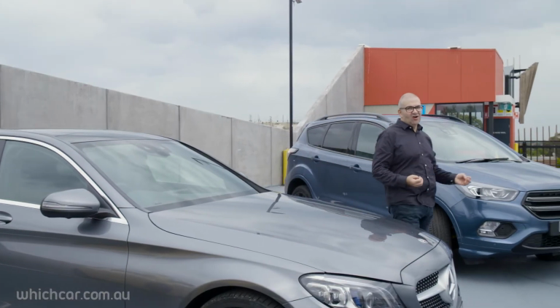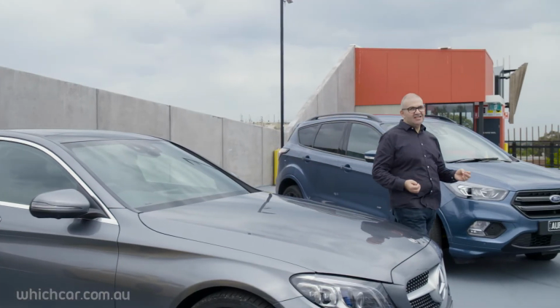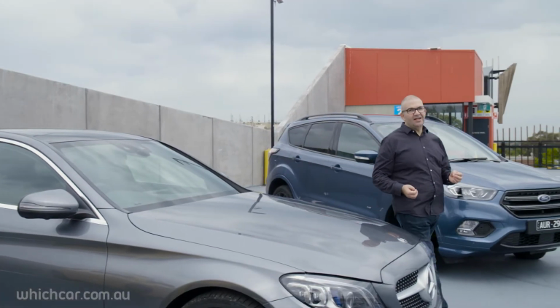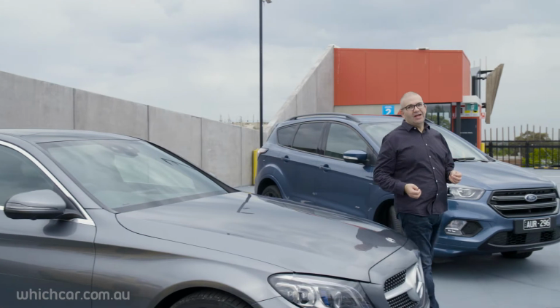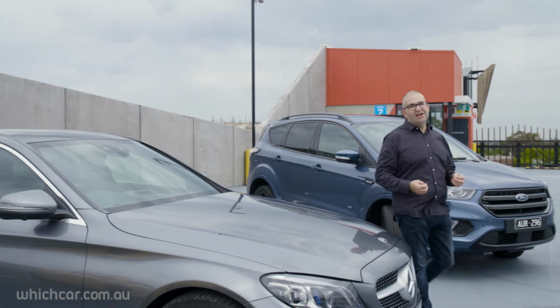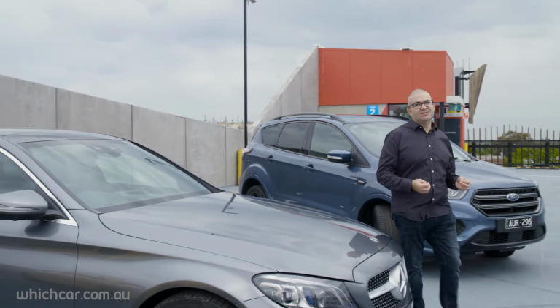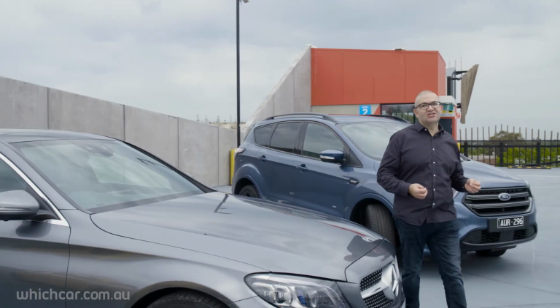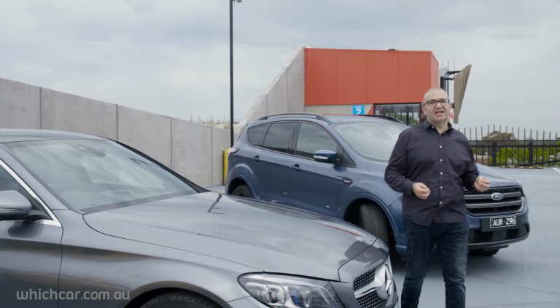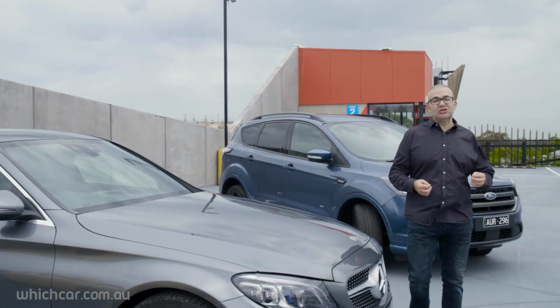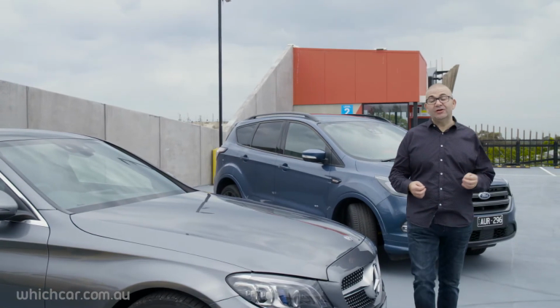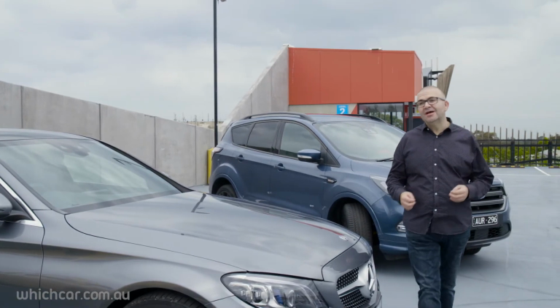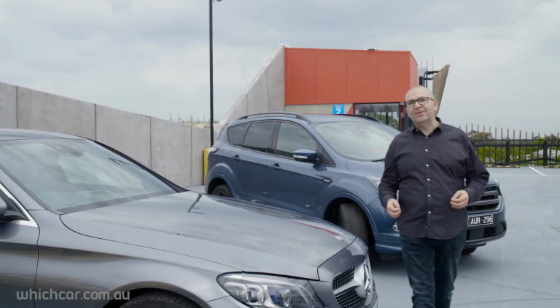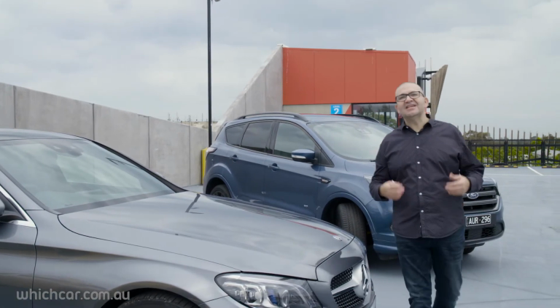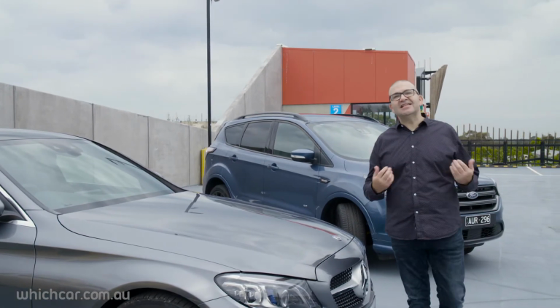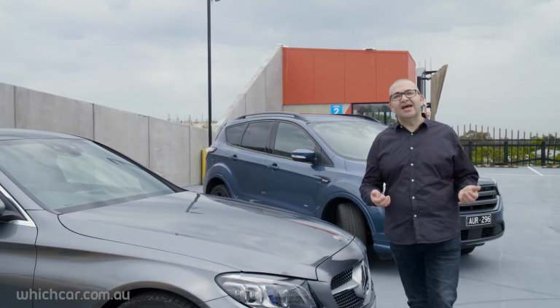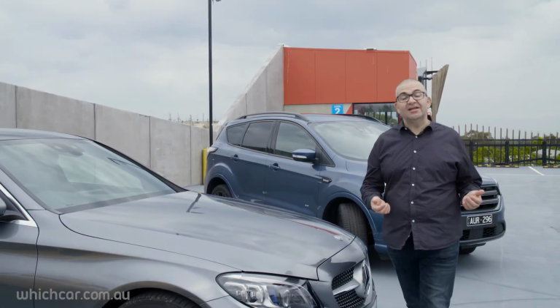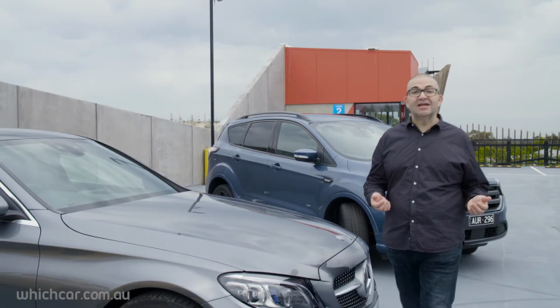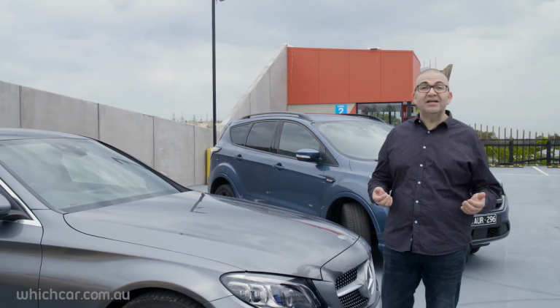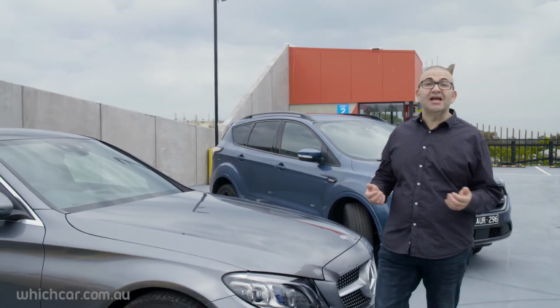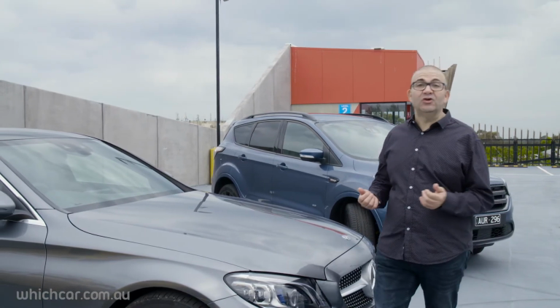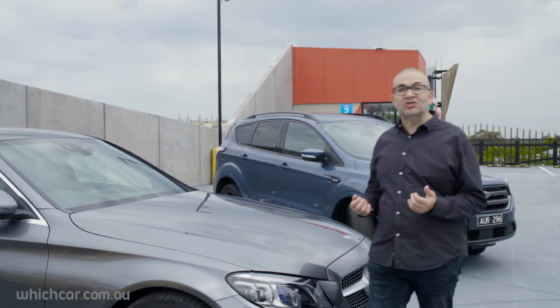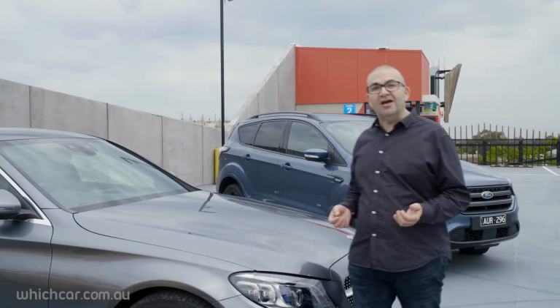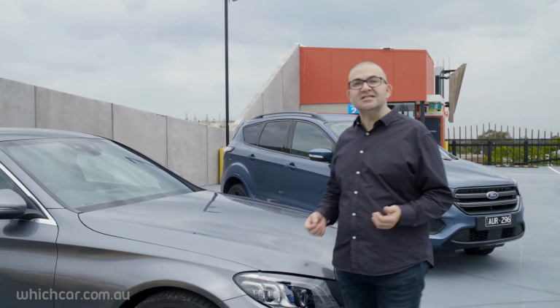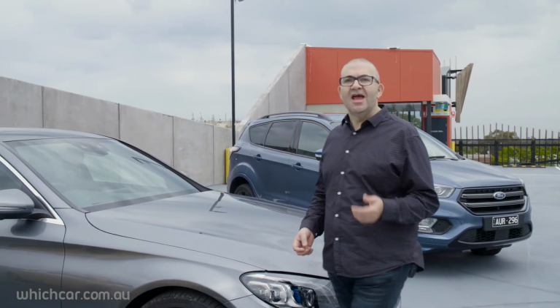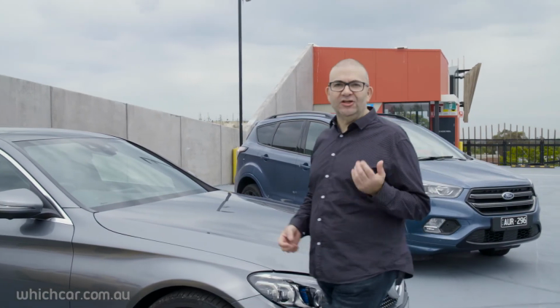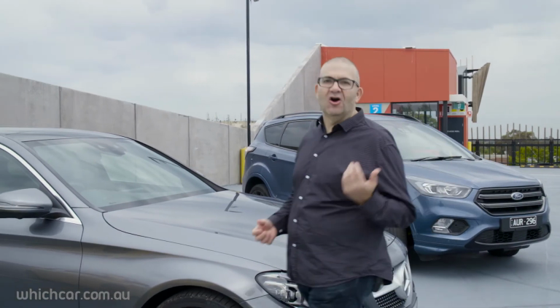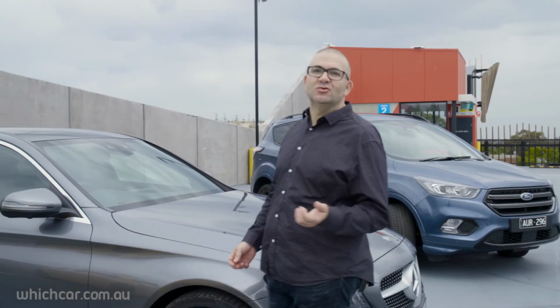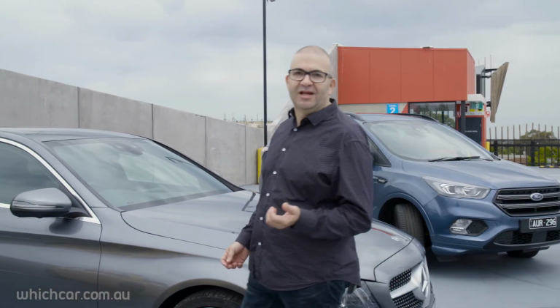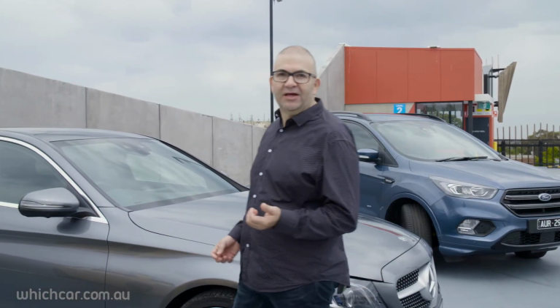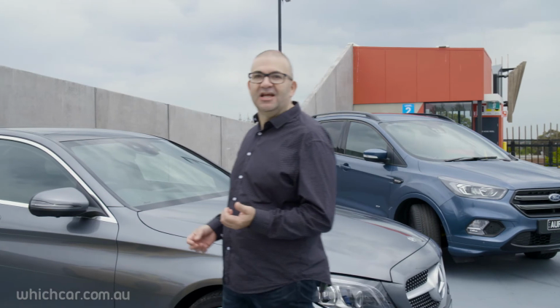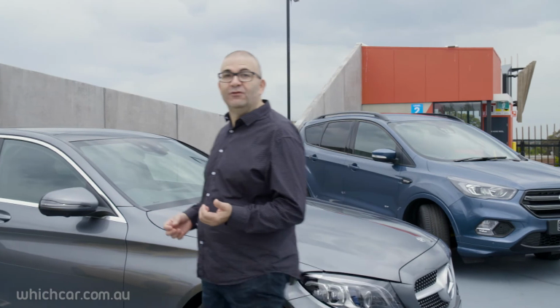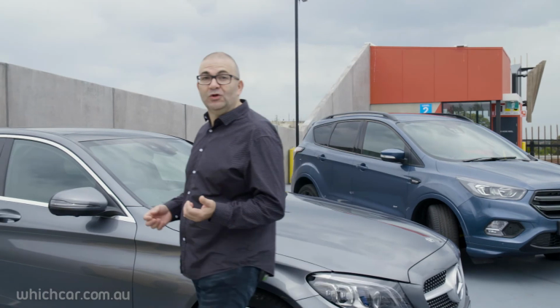We know that people don't check their tires anywhere near as much as they should, but as they say: take better care of your tires and your tires will take better care of you.